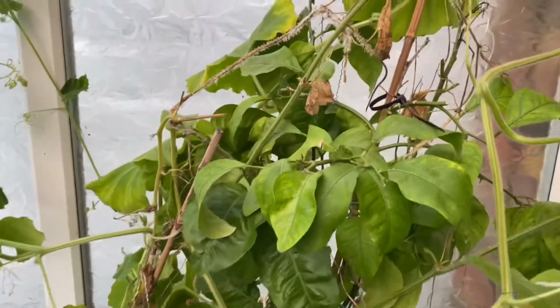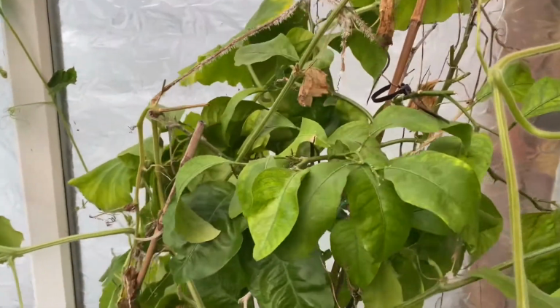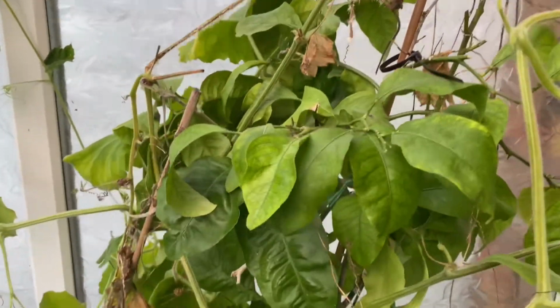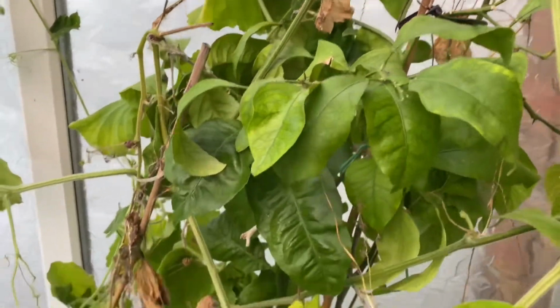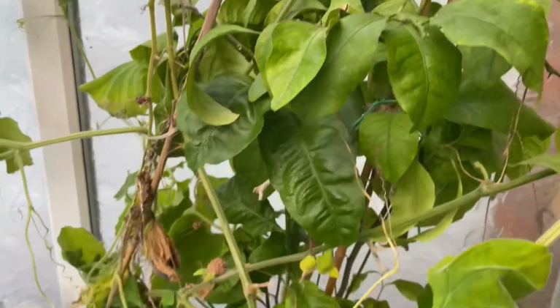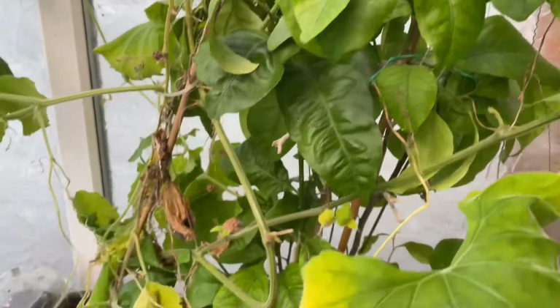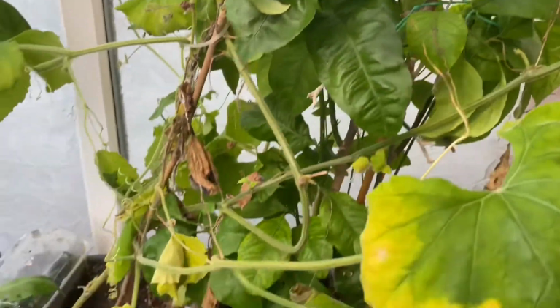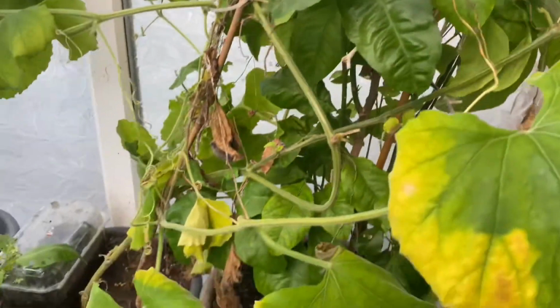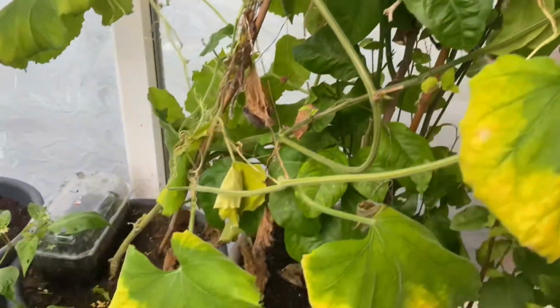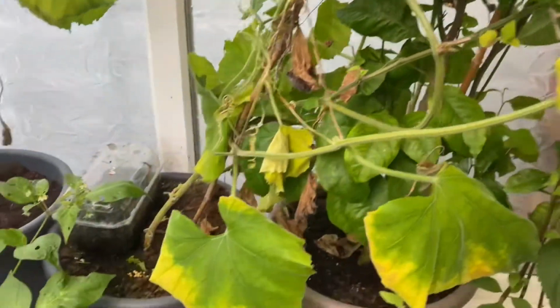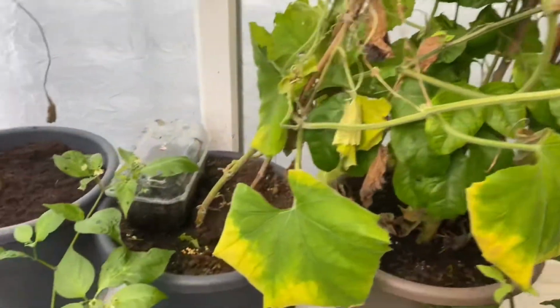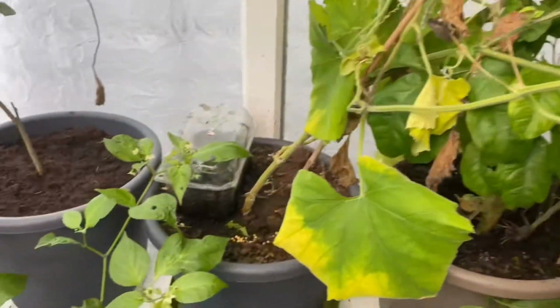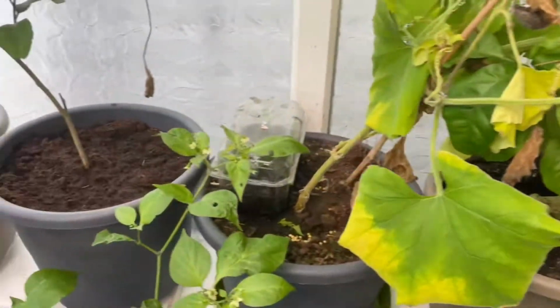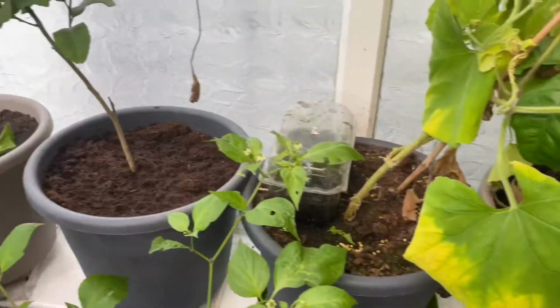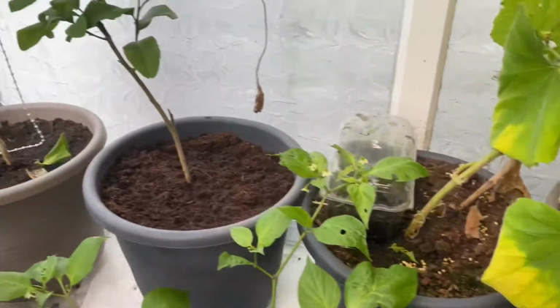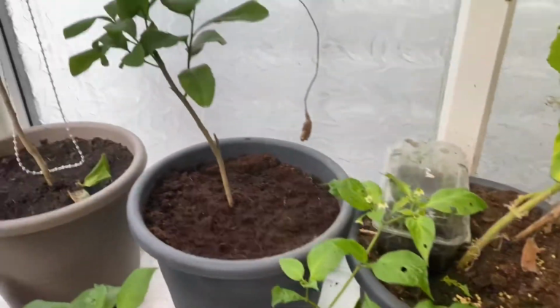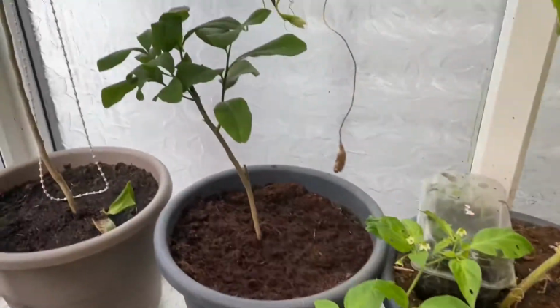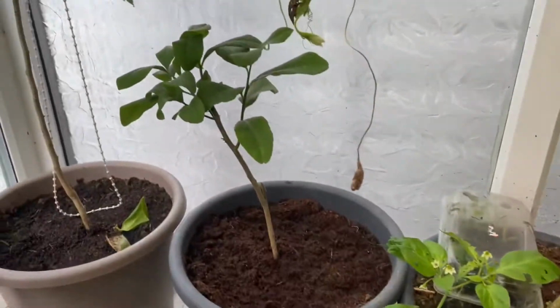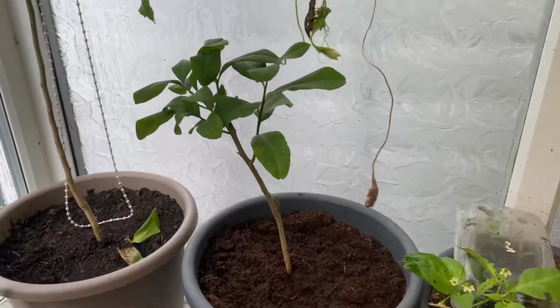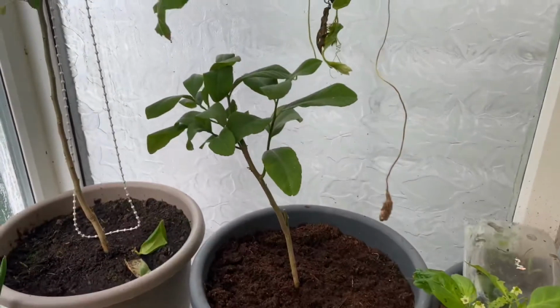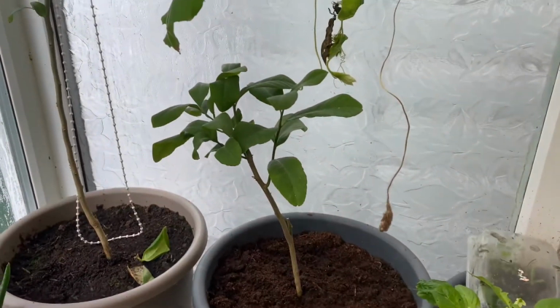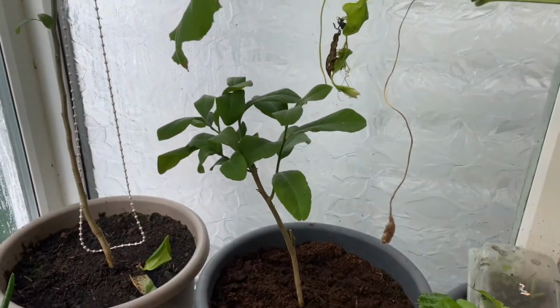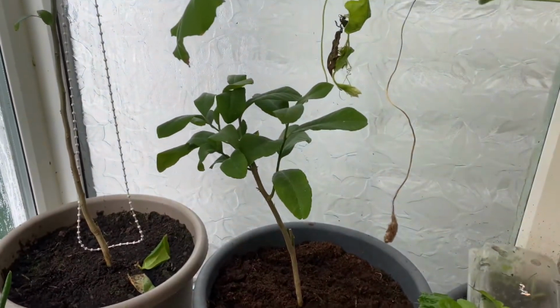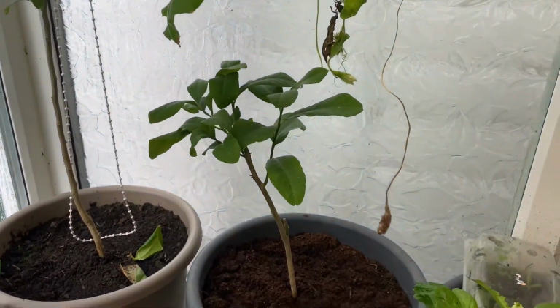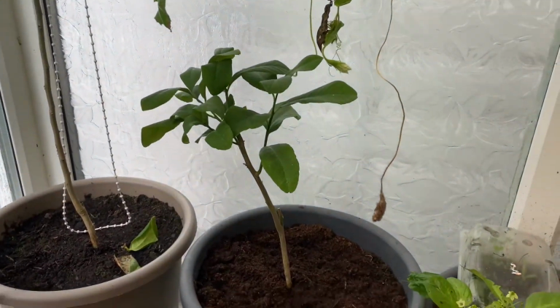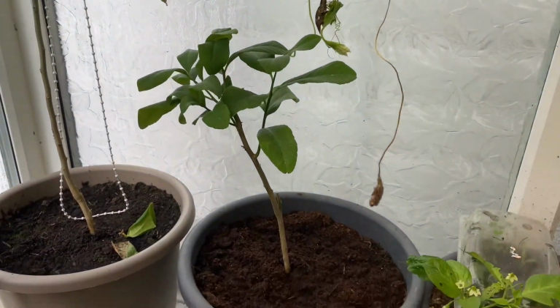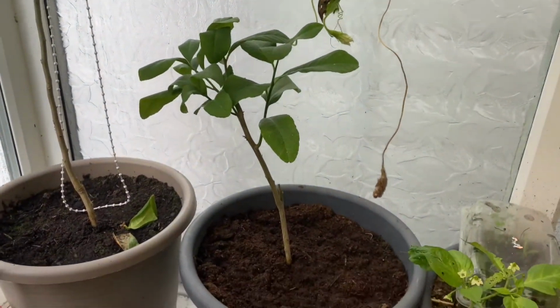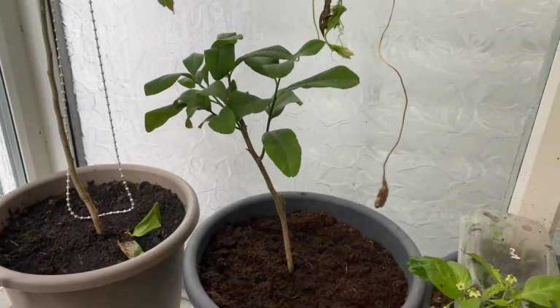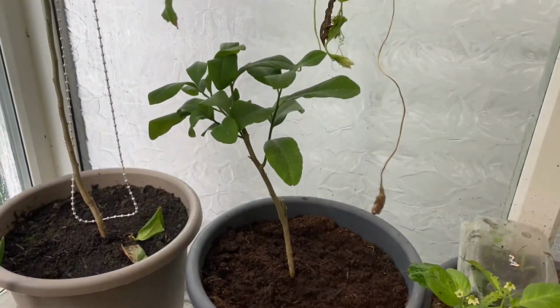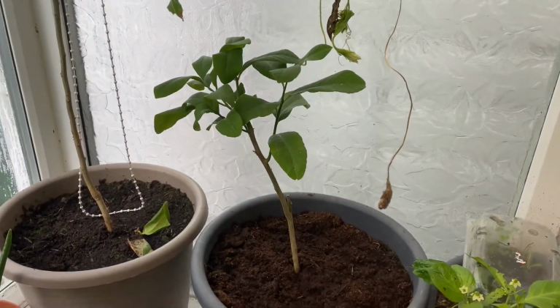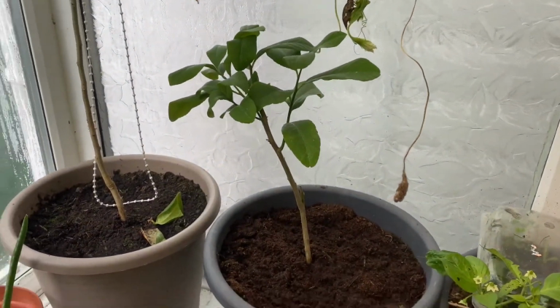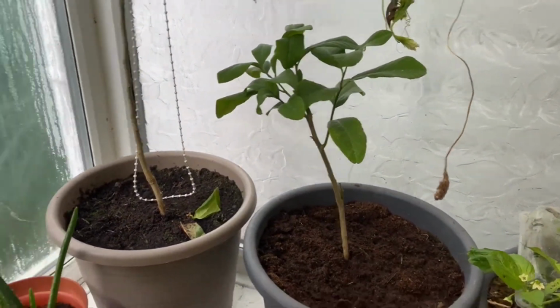We've got the lemon tree — there's a lemon. And we've got the sakura, which is another type of citrus.